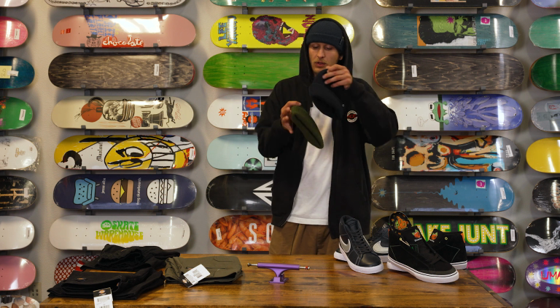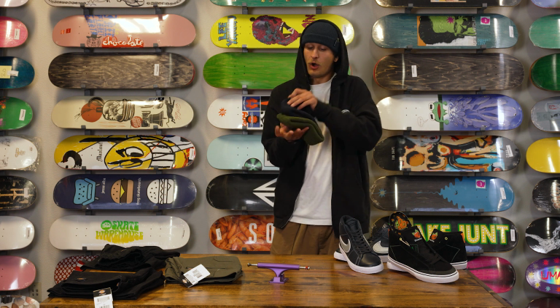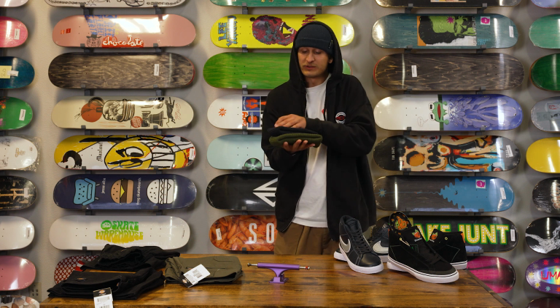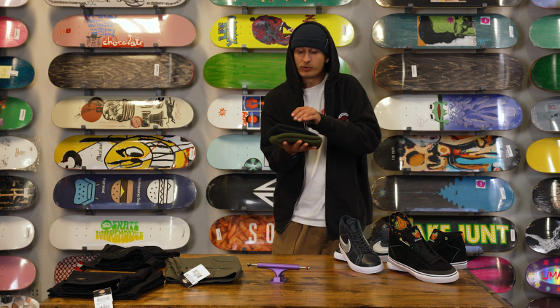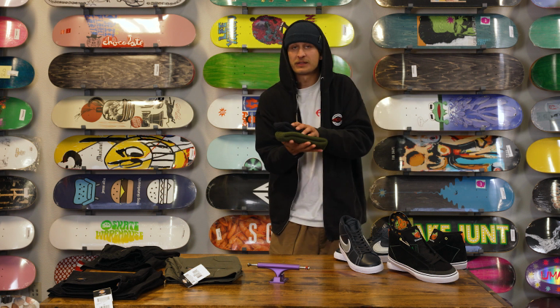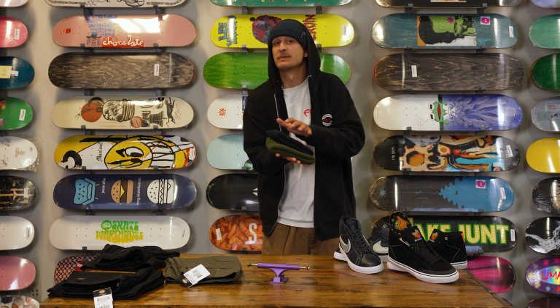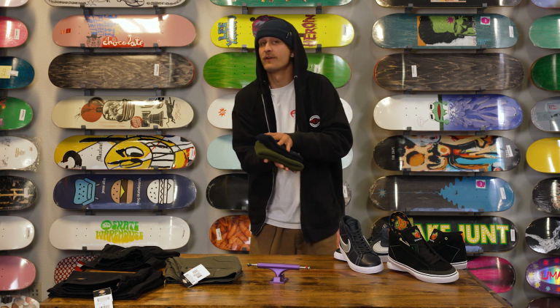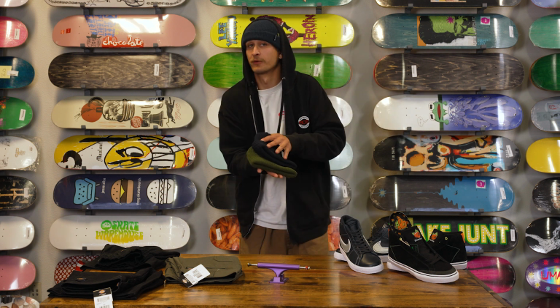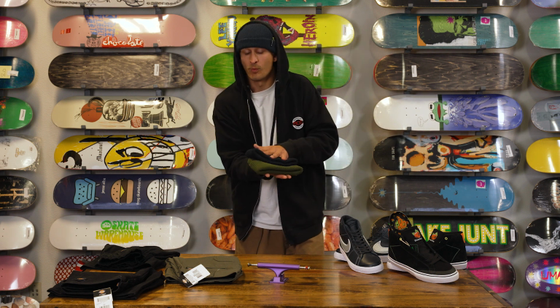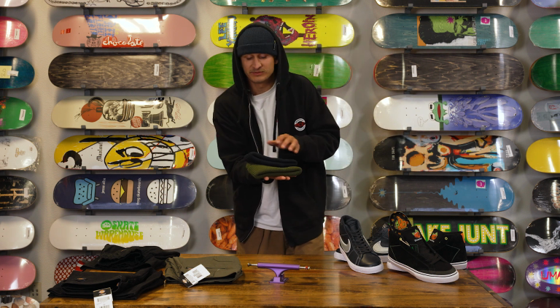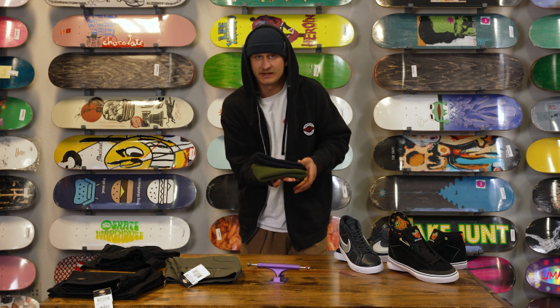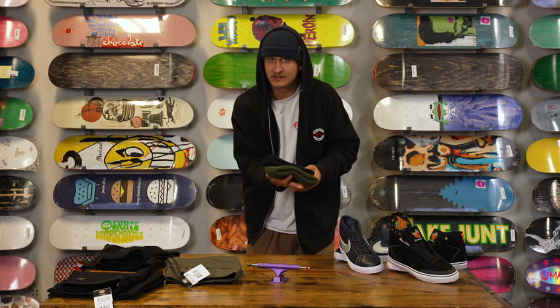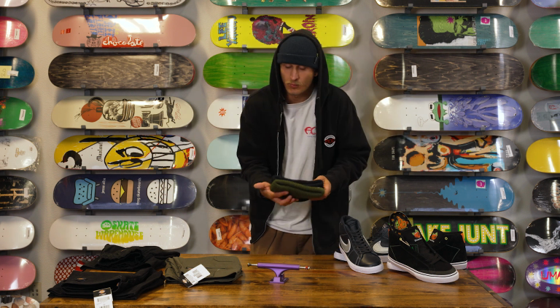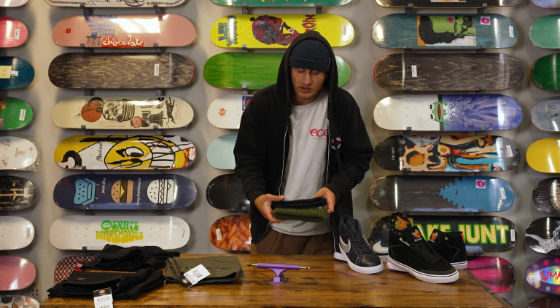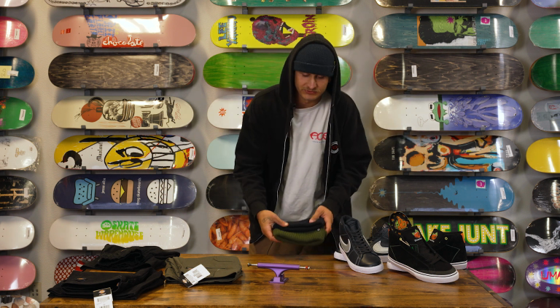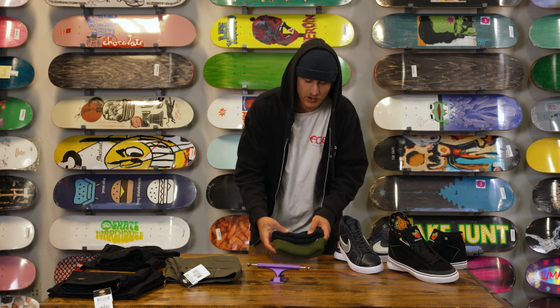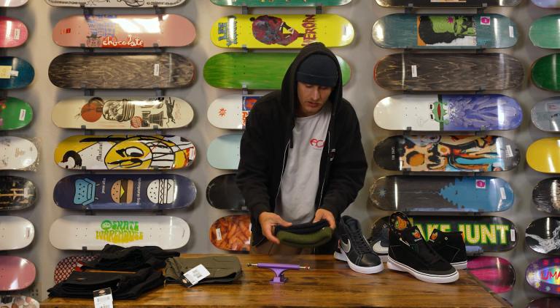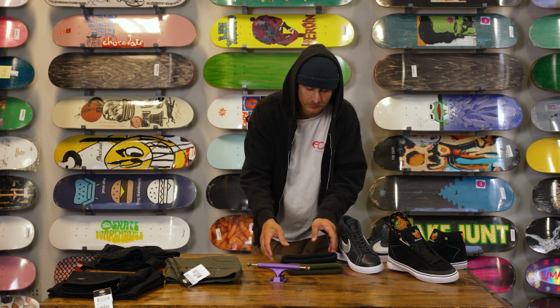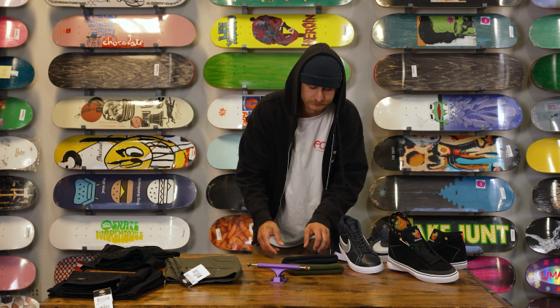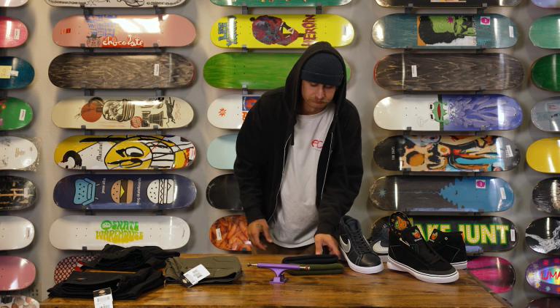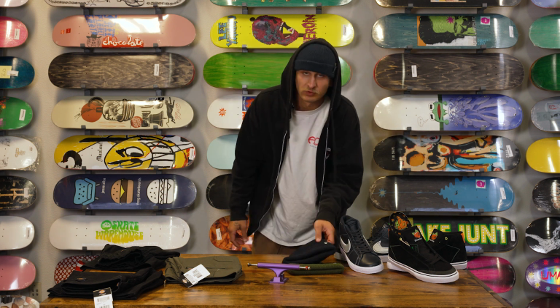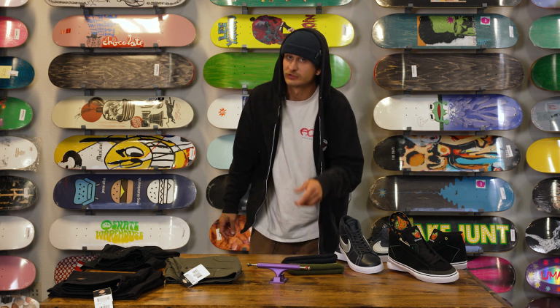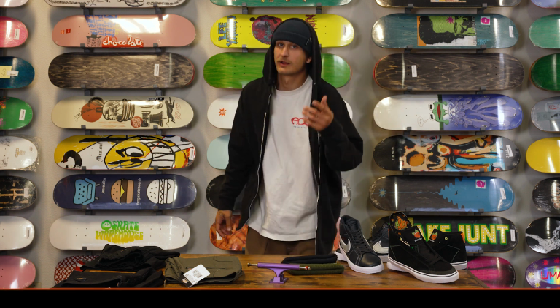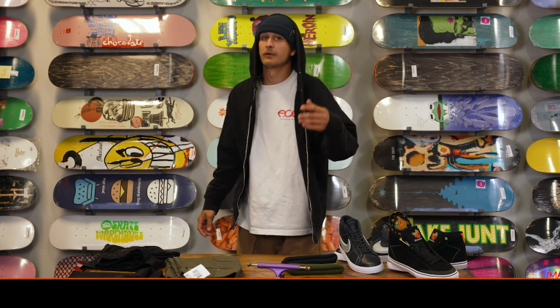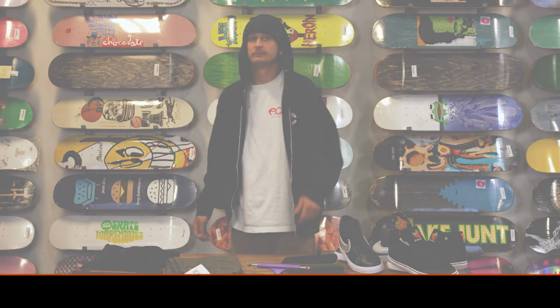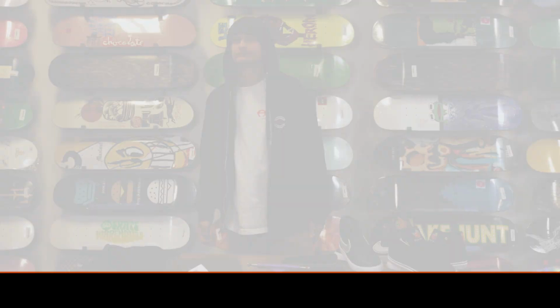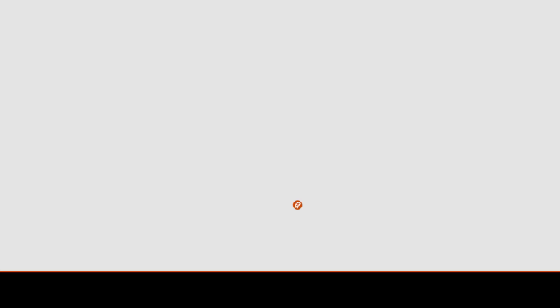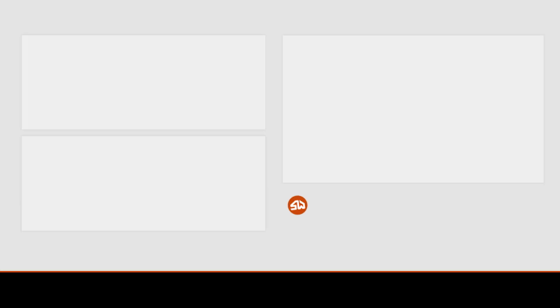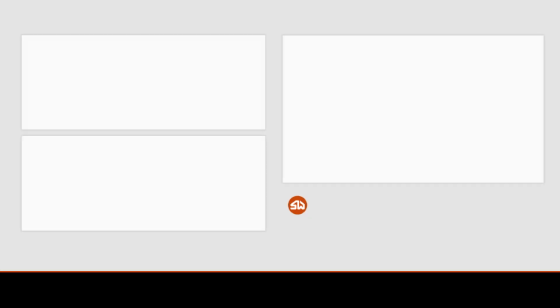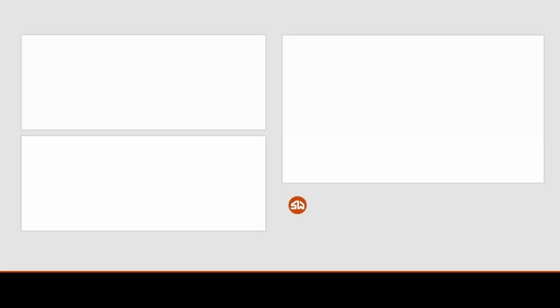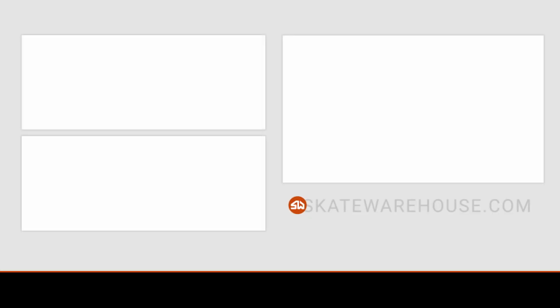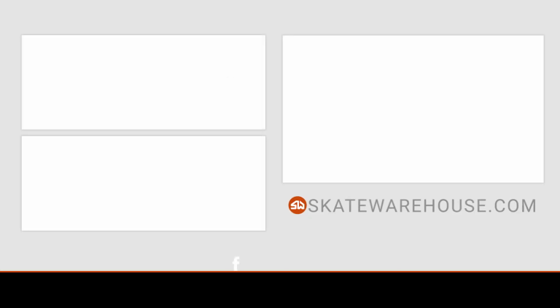All this product can be found on our website skatewarehouse.com. Go check it out. Good times.